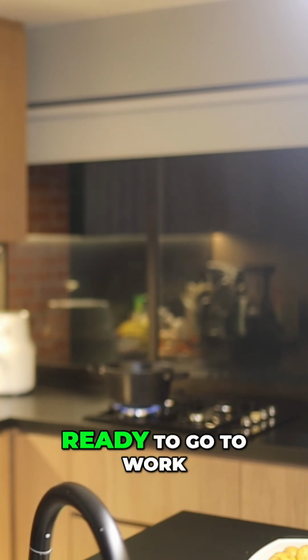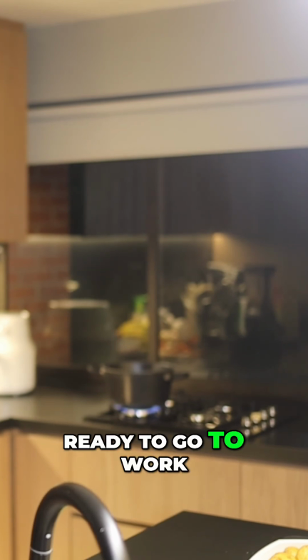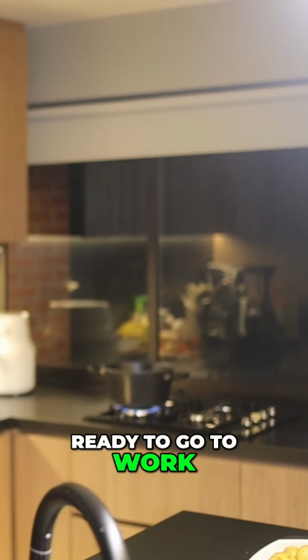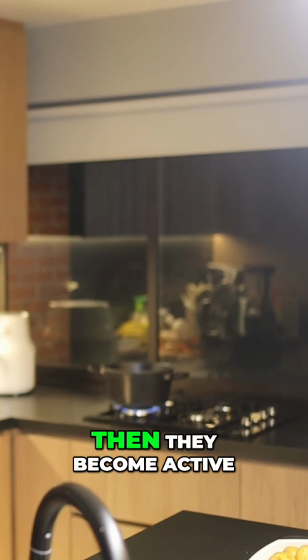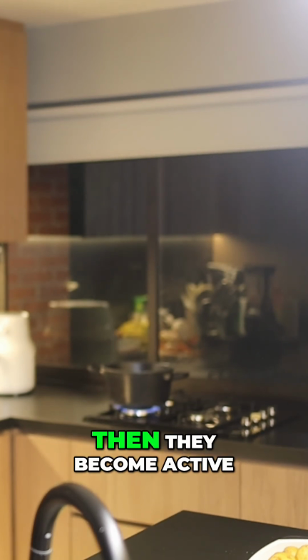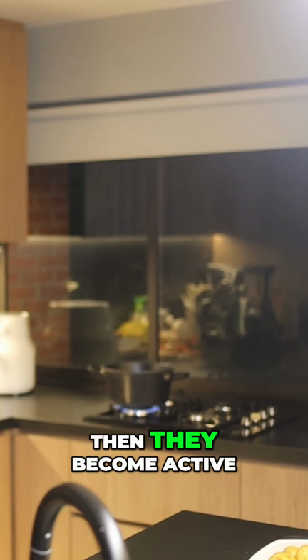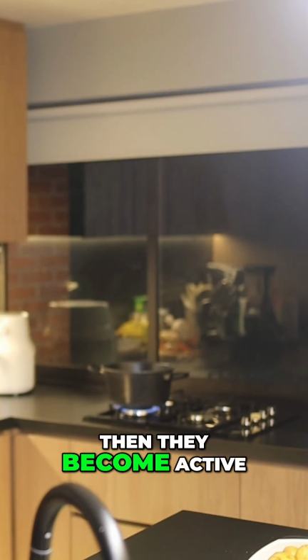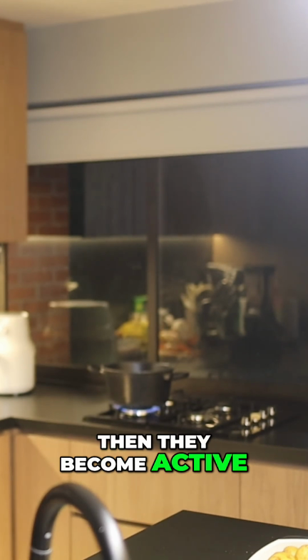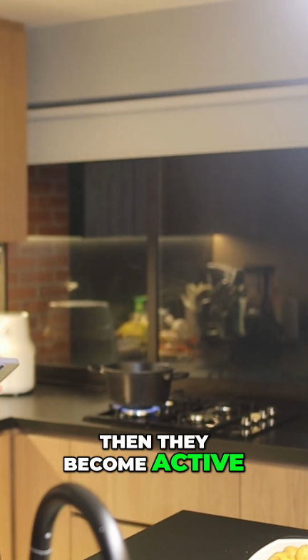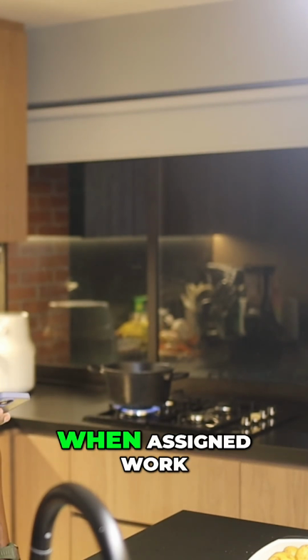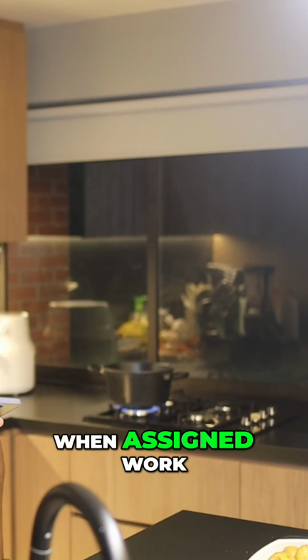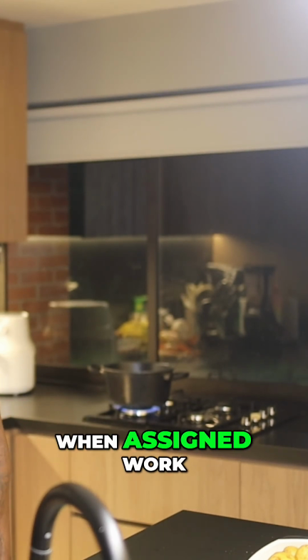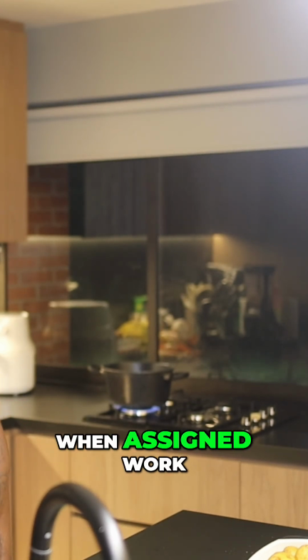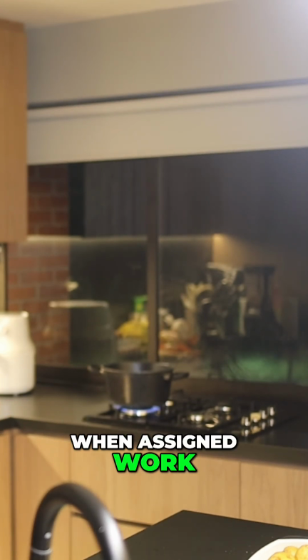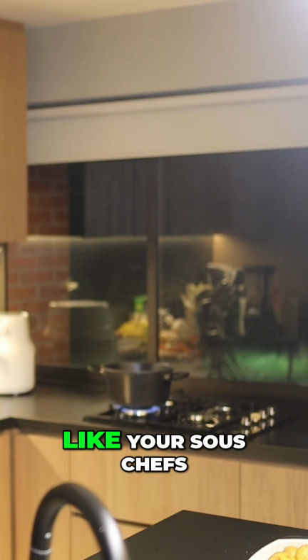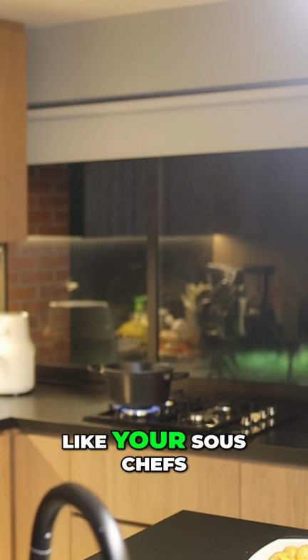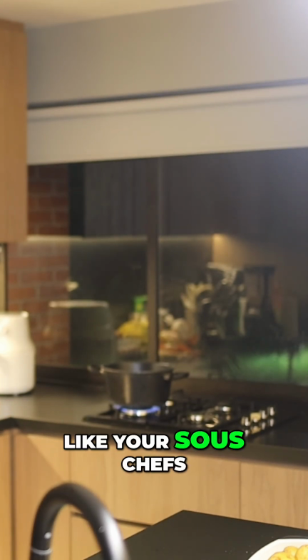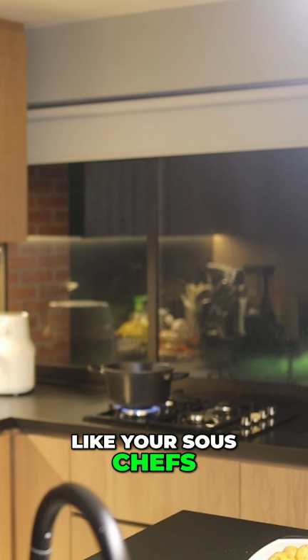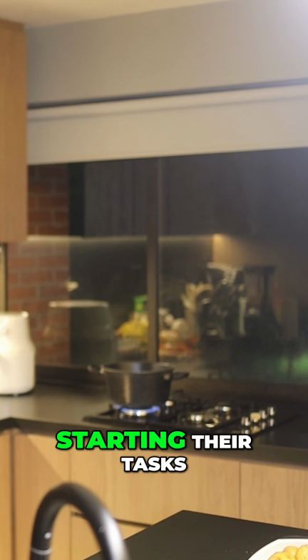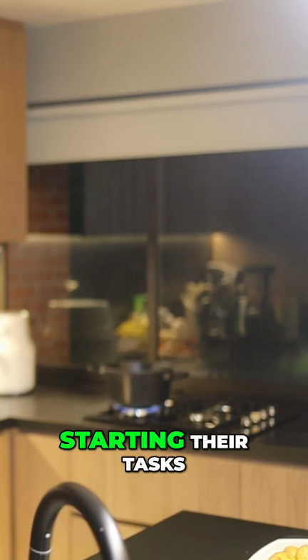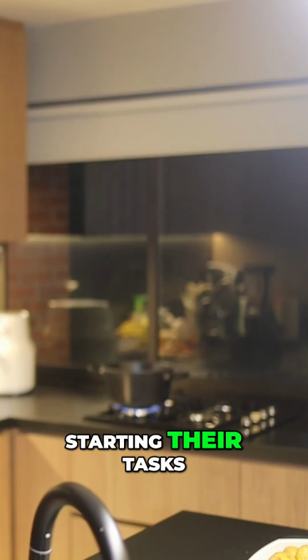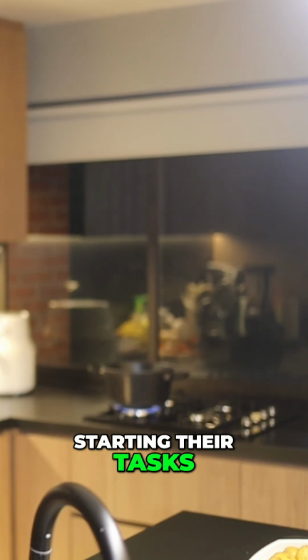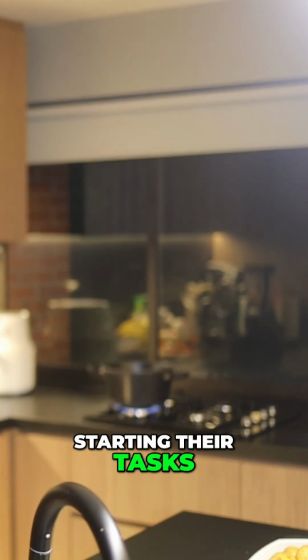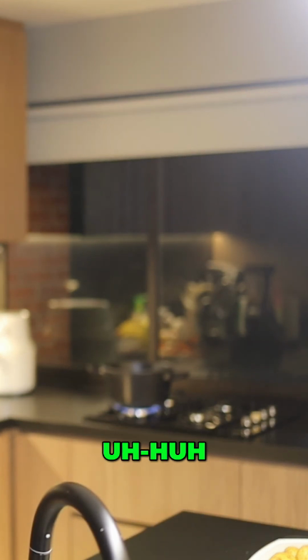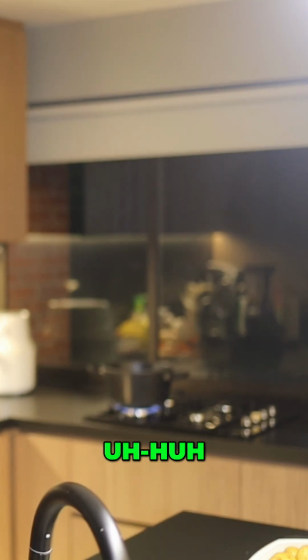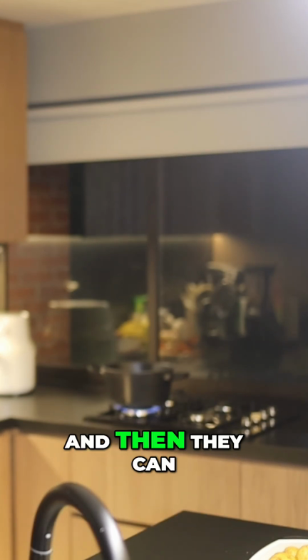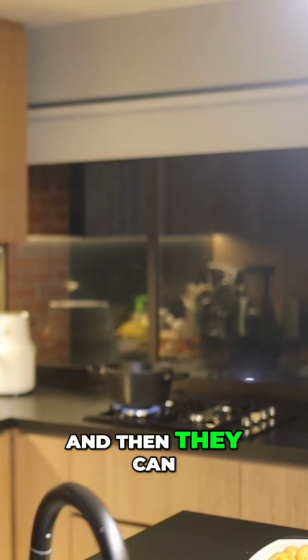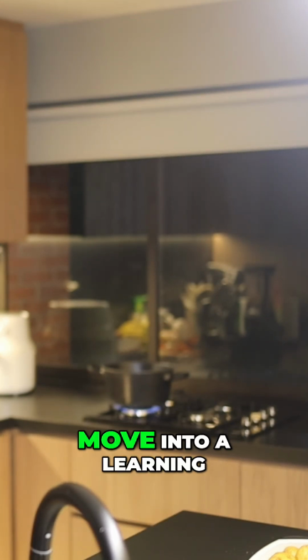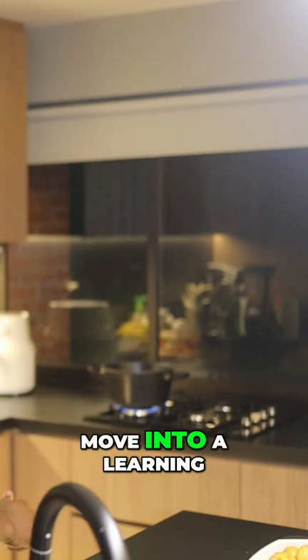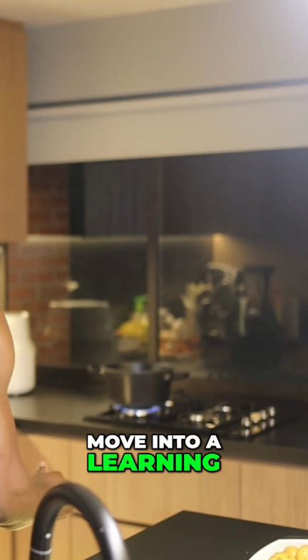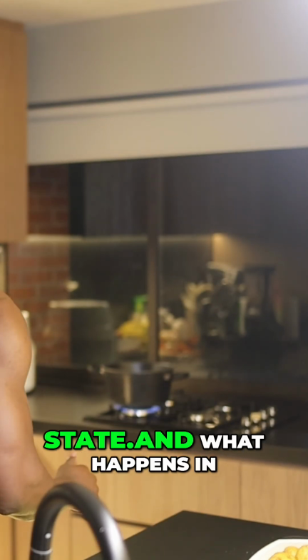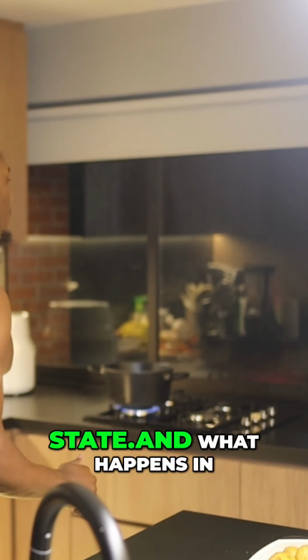Ready to go to work? Then they become active when assigned work, like your sous chef starting their tasks. And then they can move into a learning state.